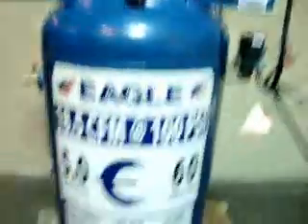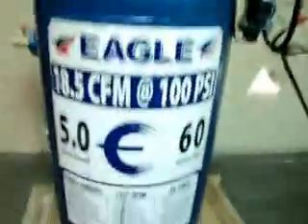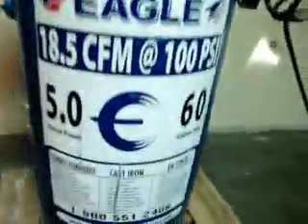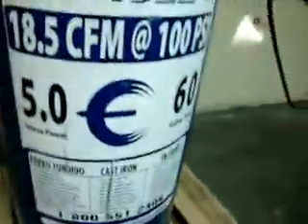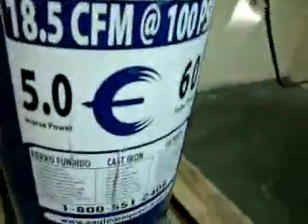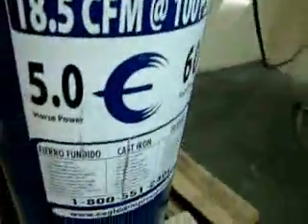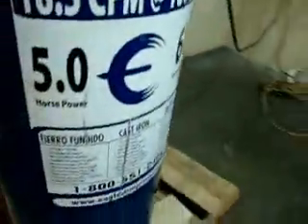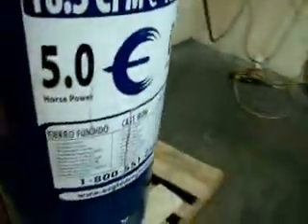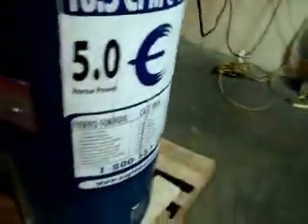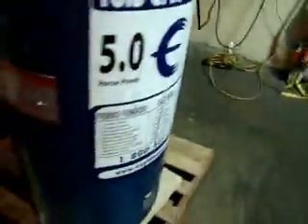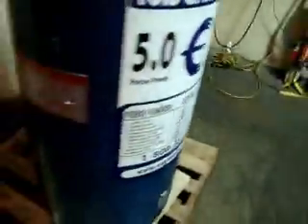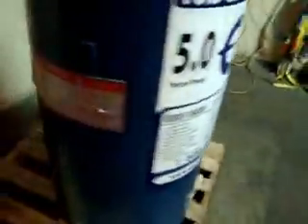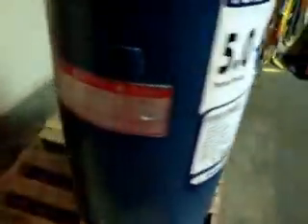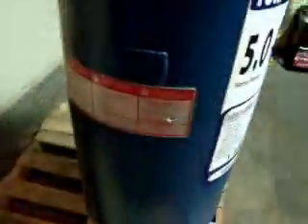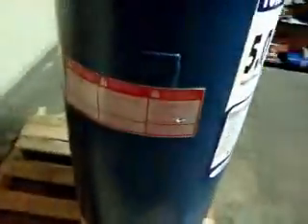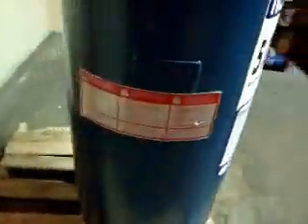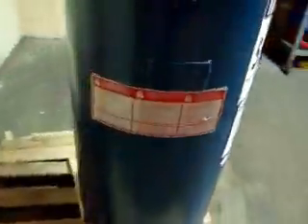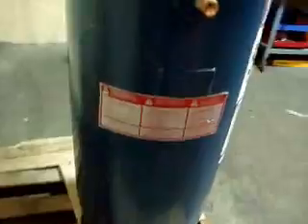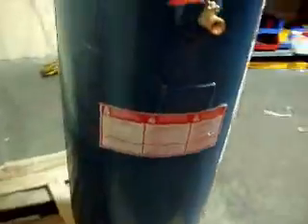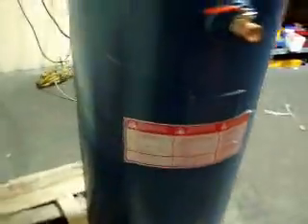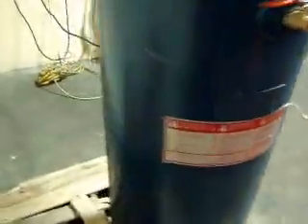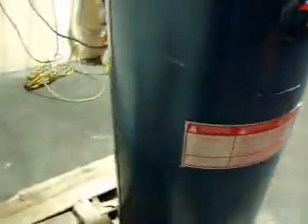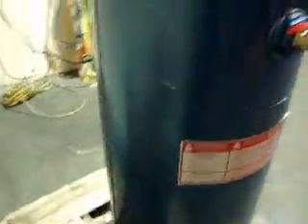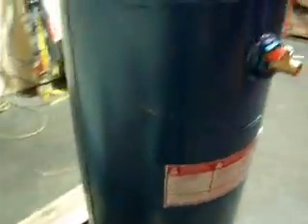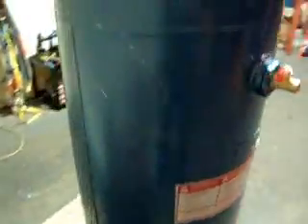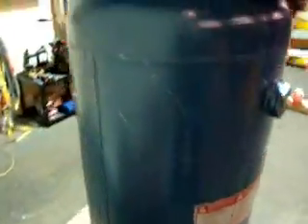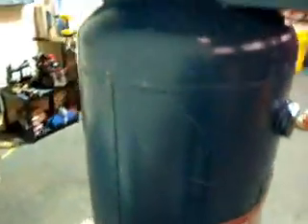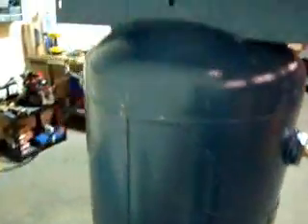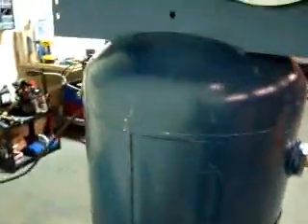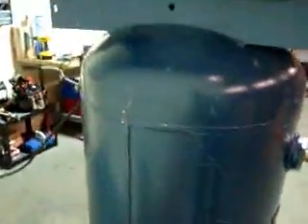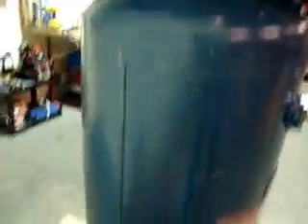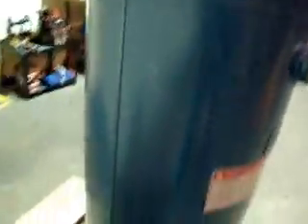Also, it looks like it's sustained a few little scrapes and scratches on the tank. Not a big deal.